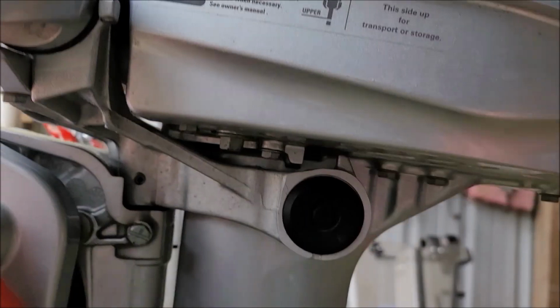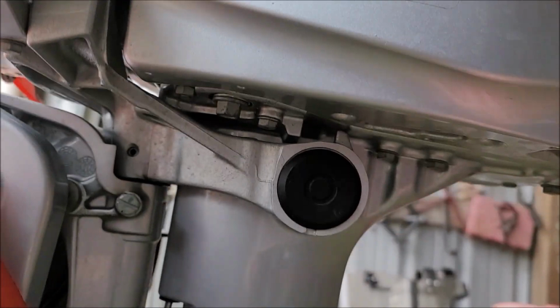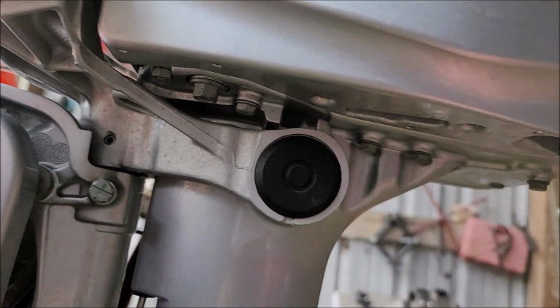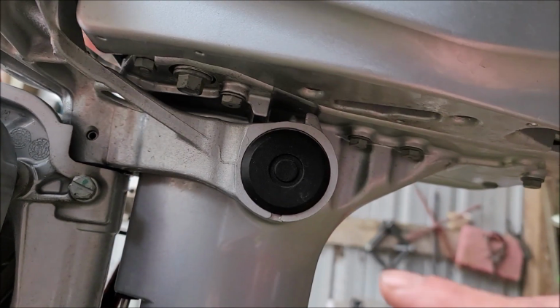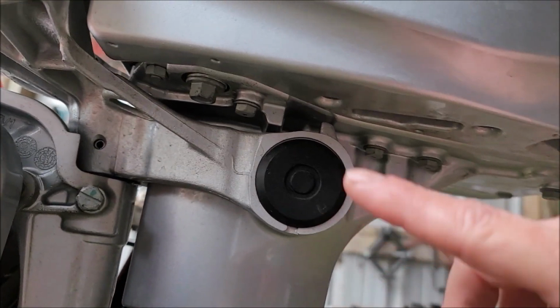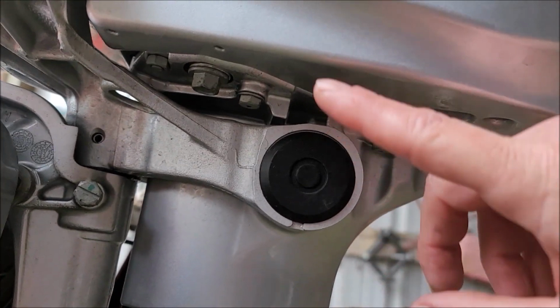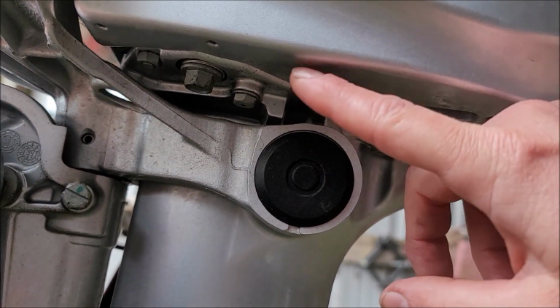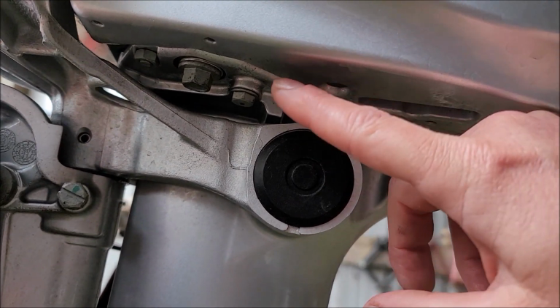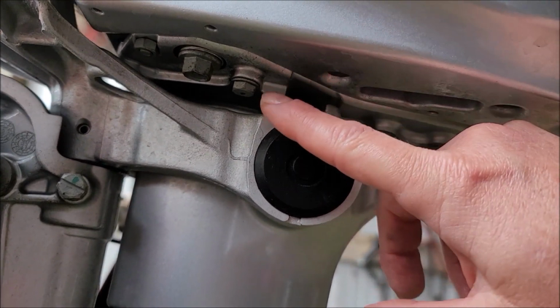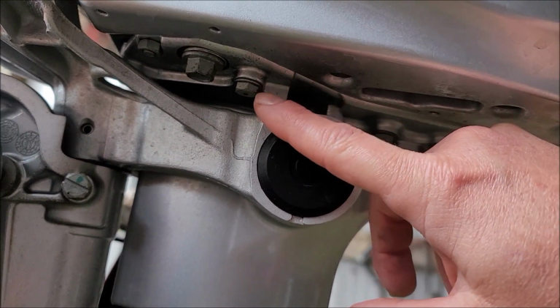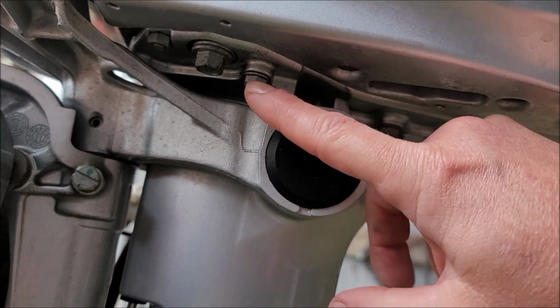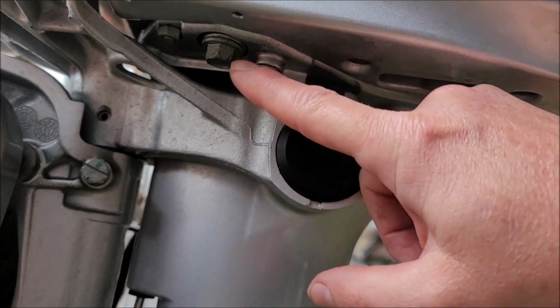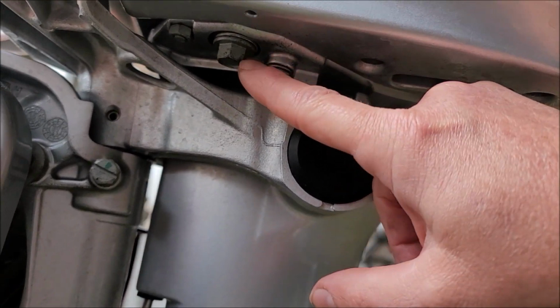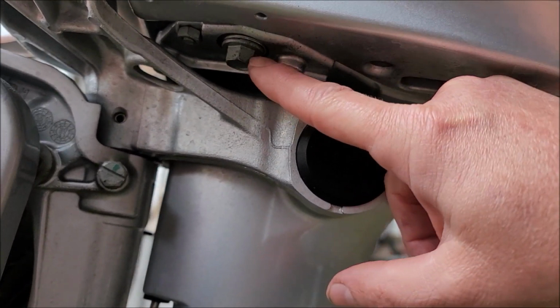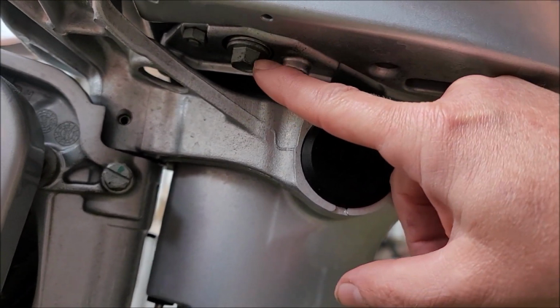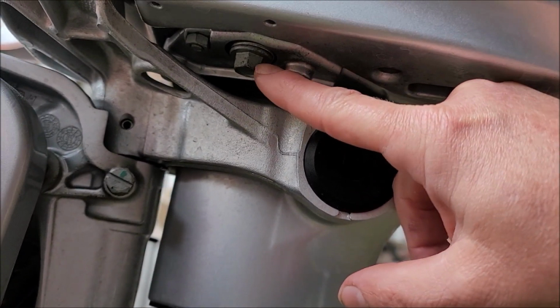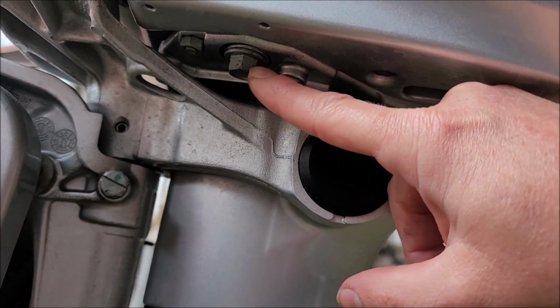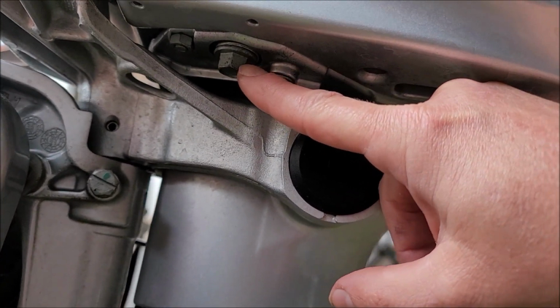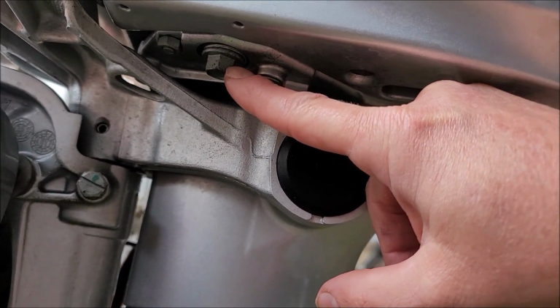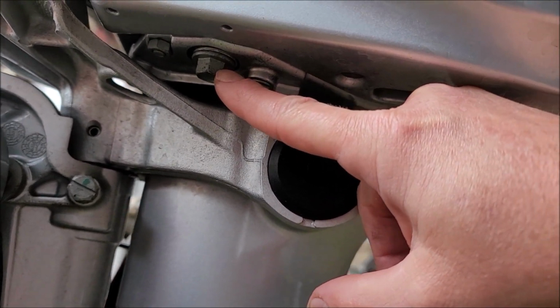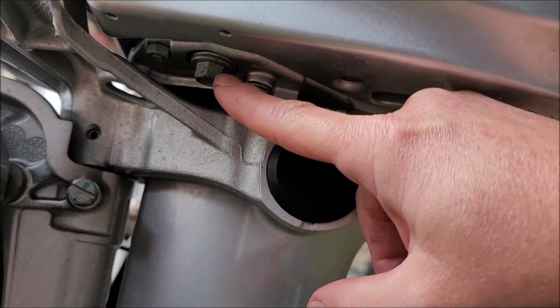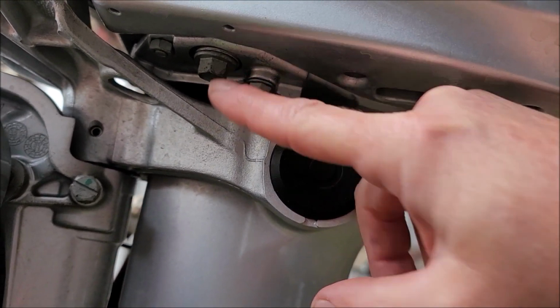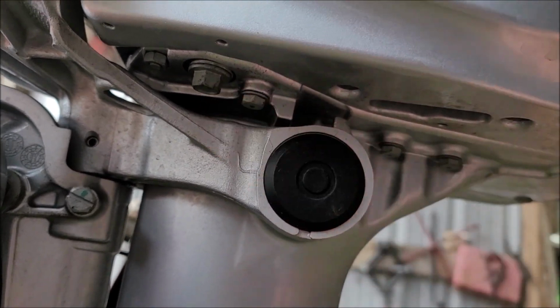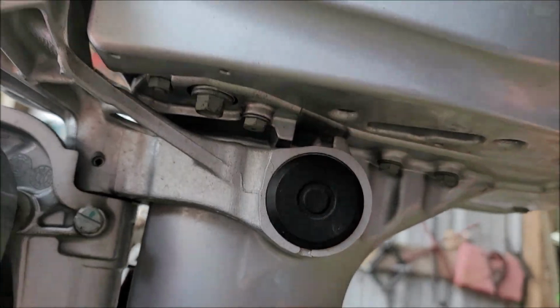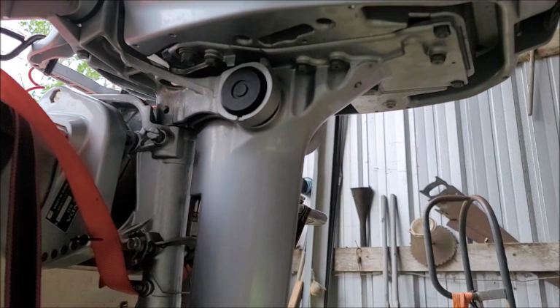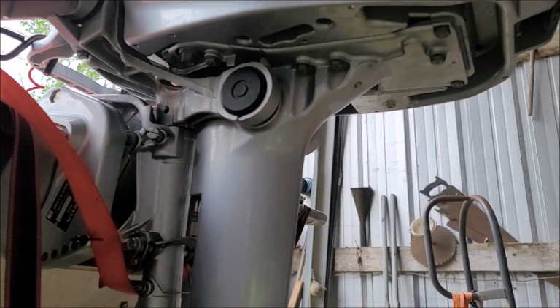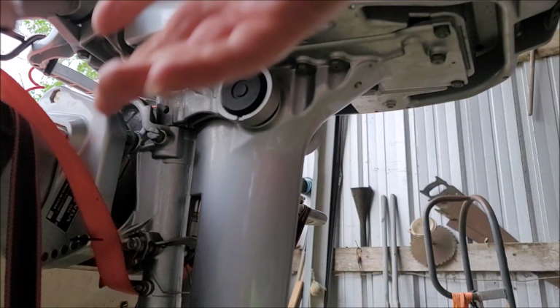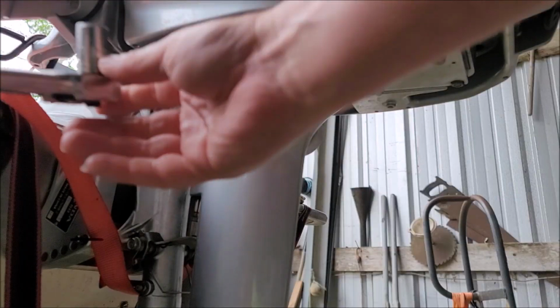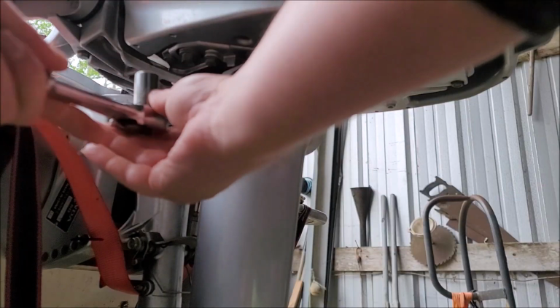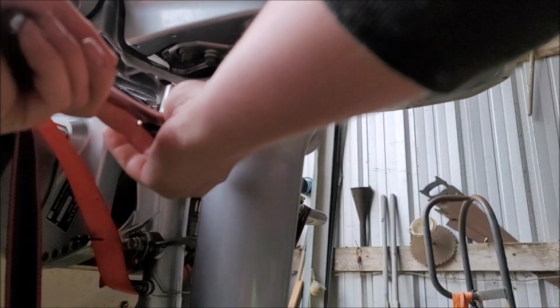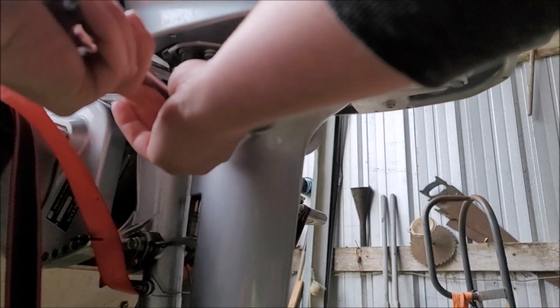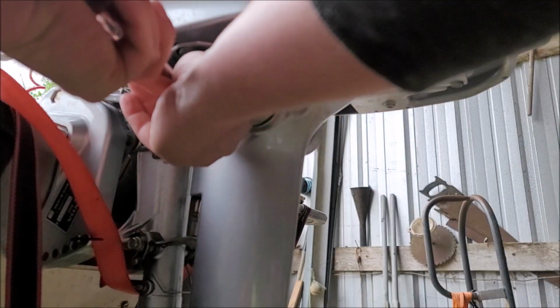Your drain bolt is going to be the larger one right here underneath the motor. I'm using a 12mm socket.